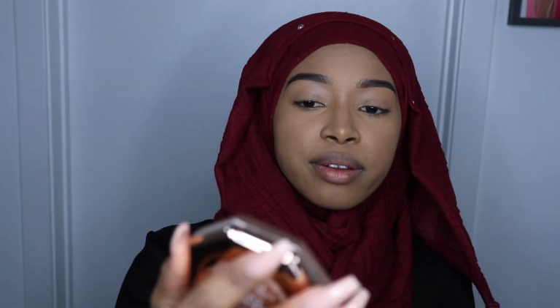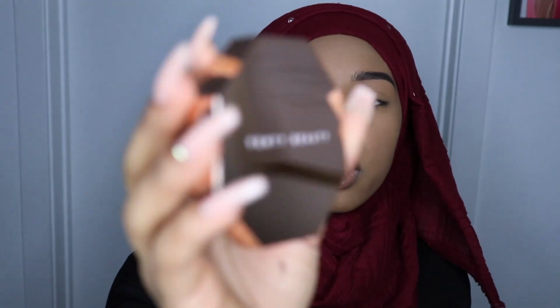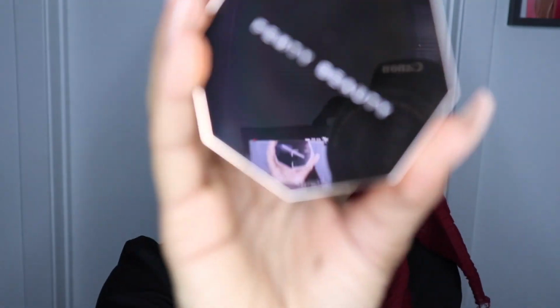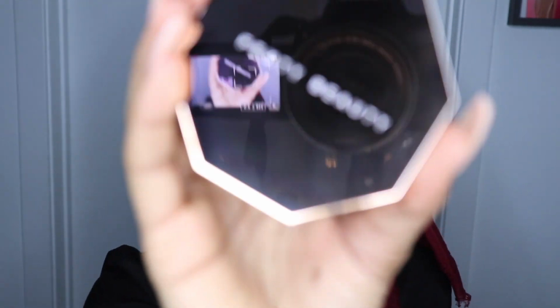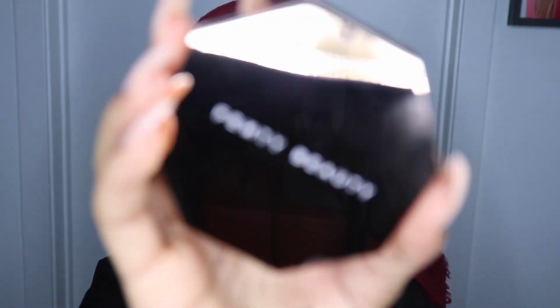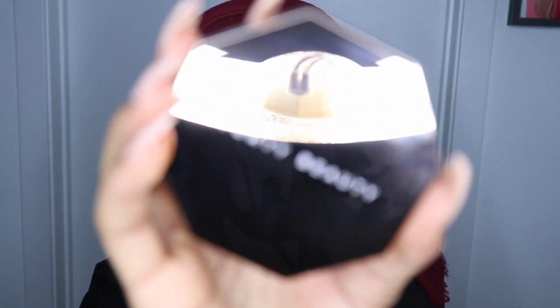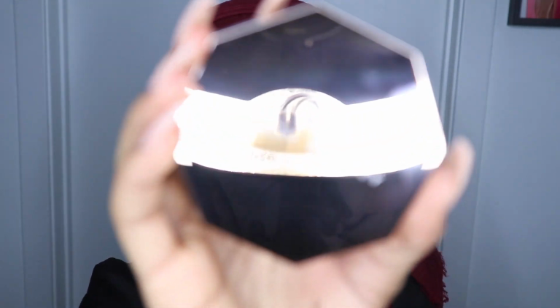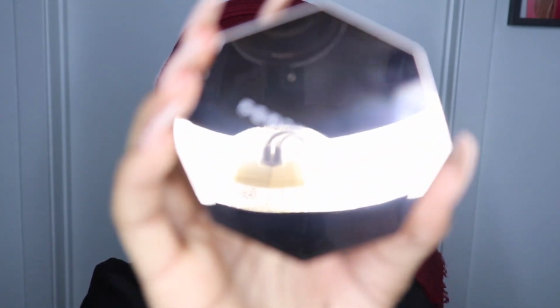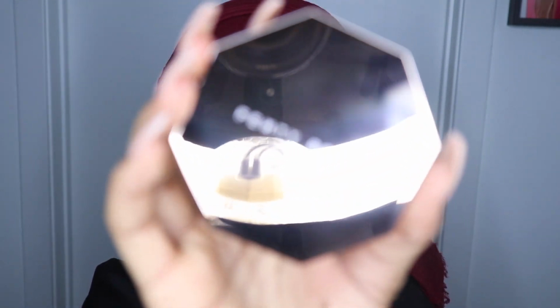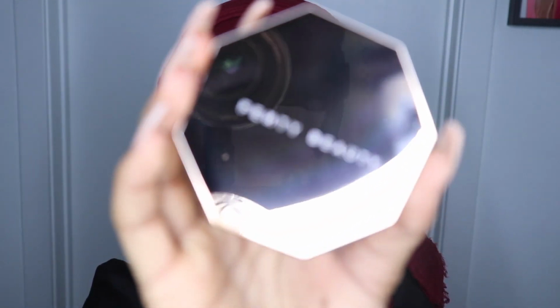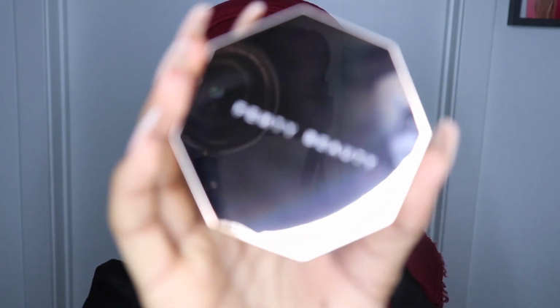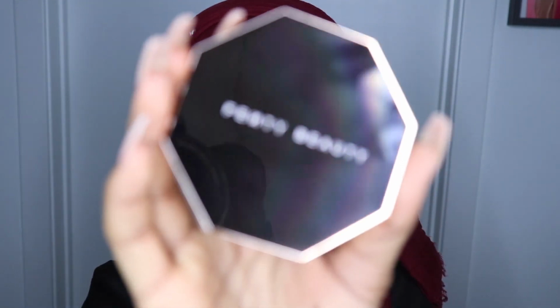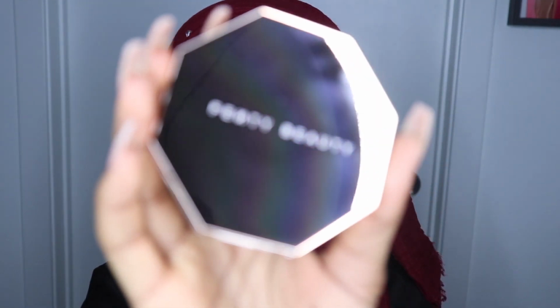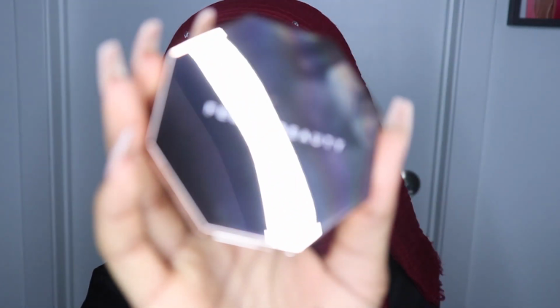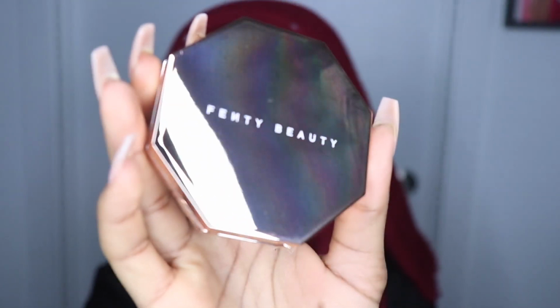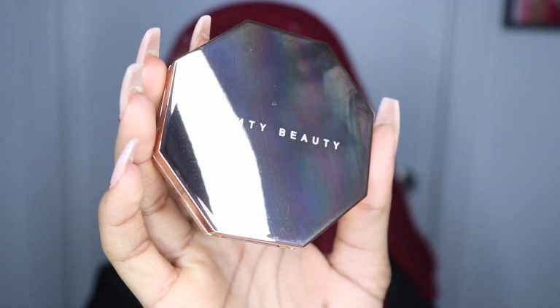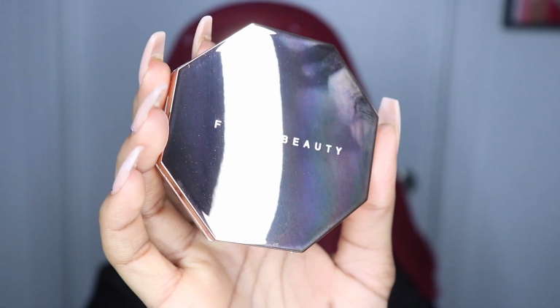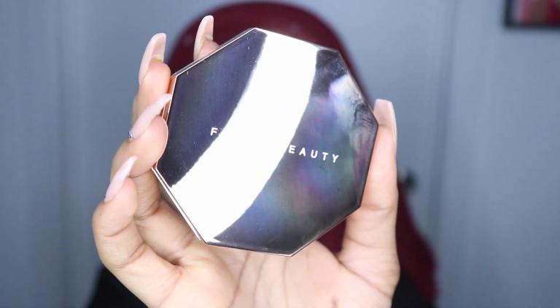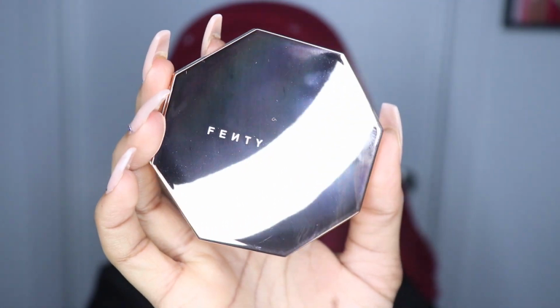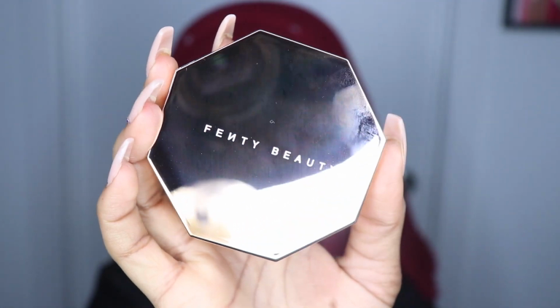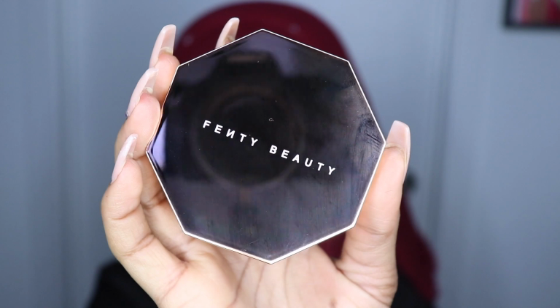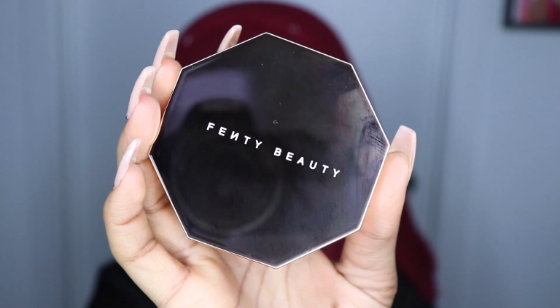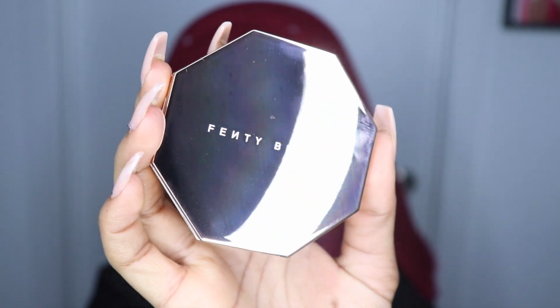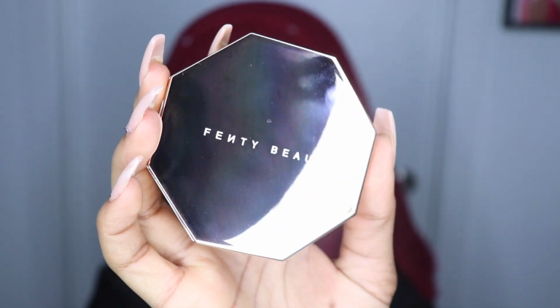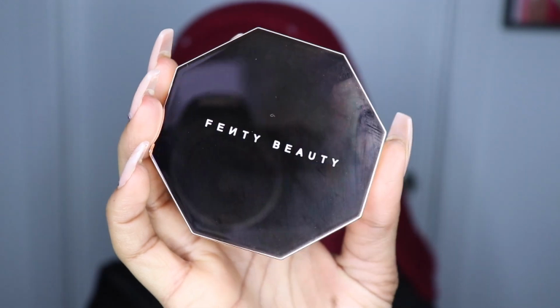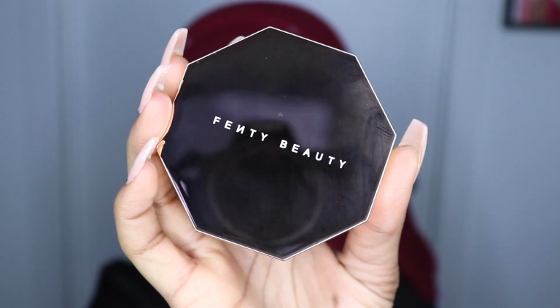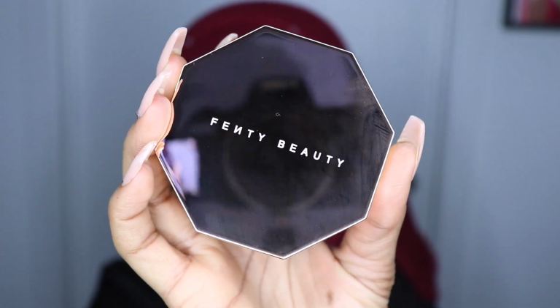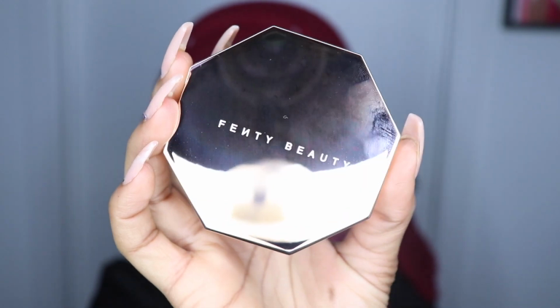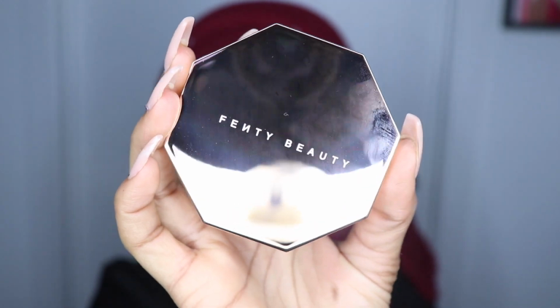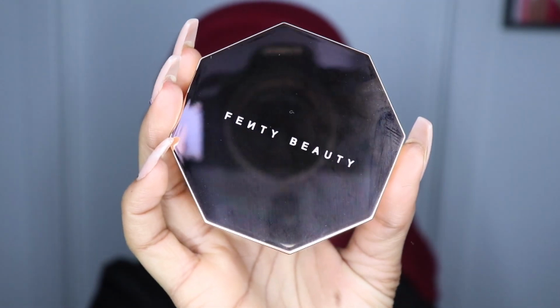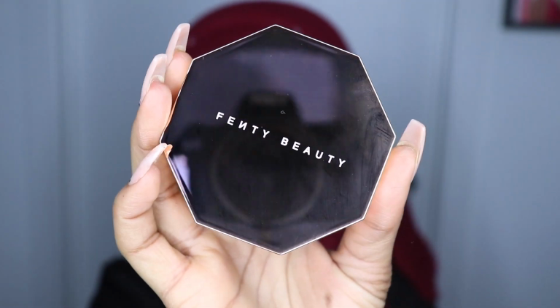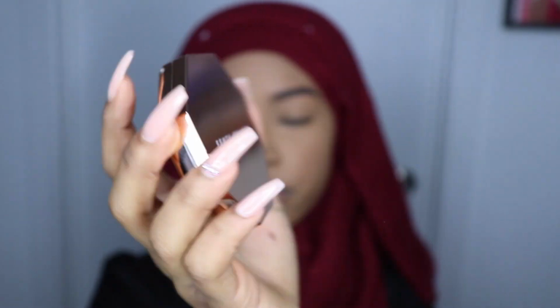We have to talk about this packaging. Like, what? This is beautiful.